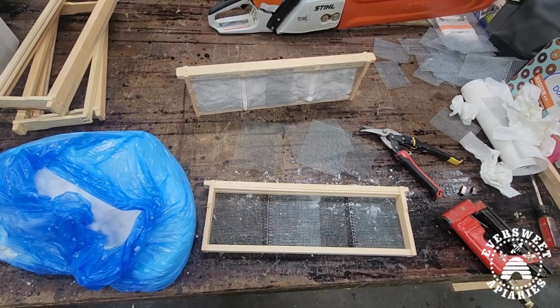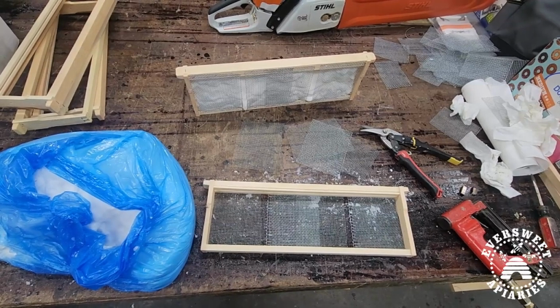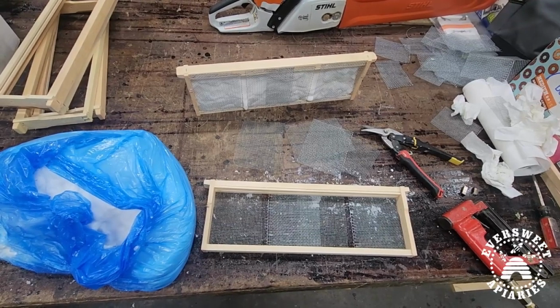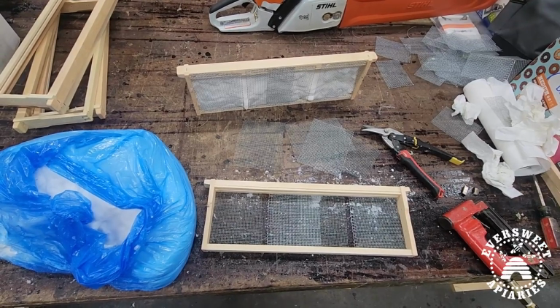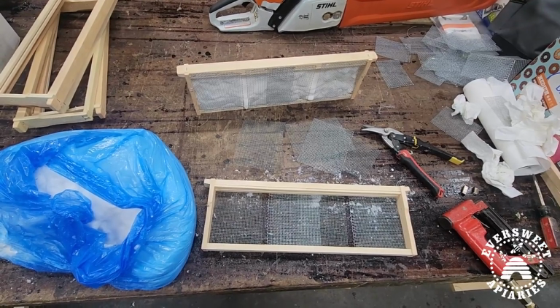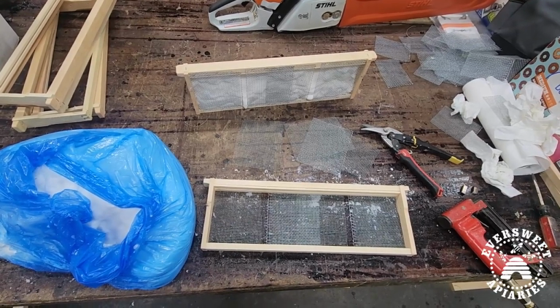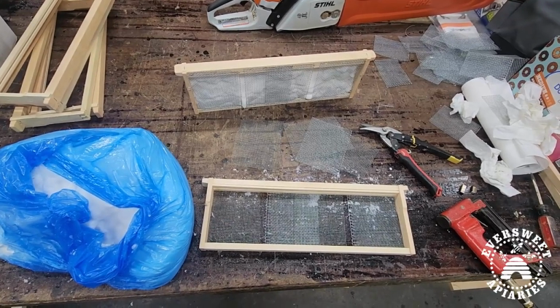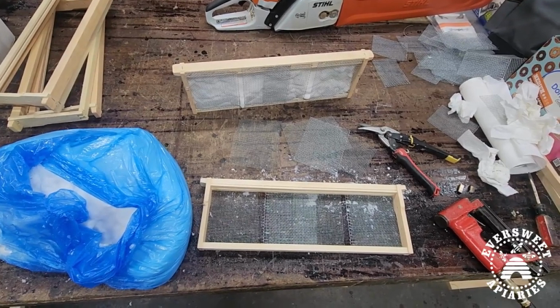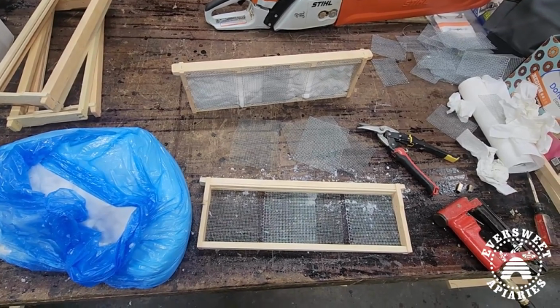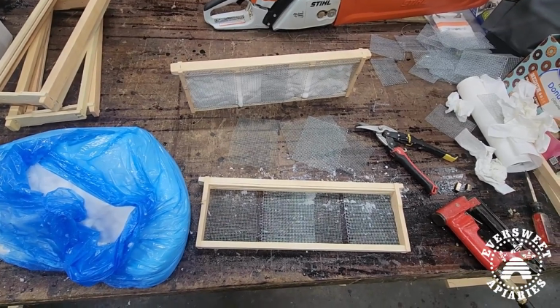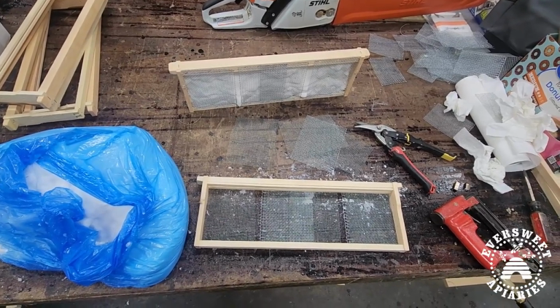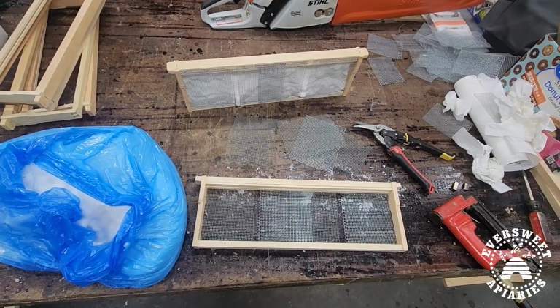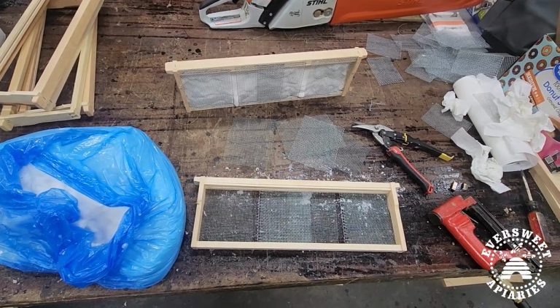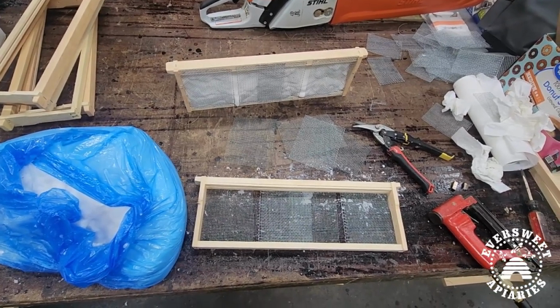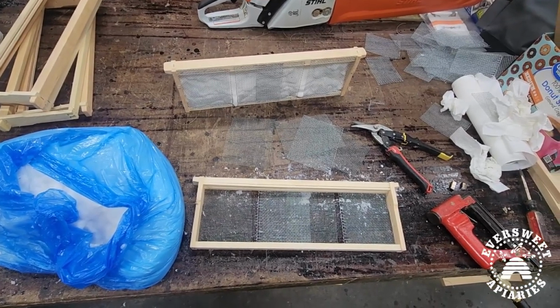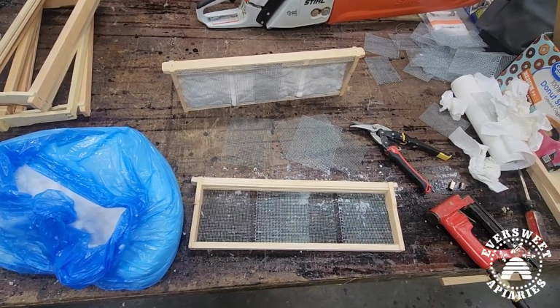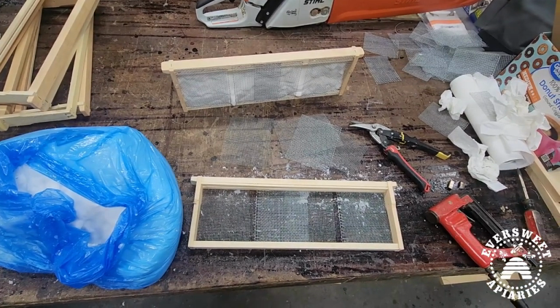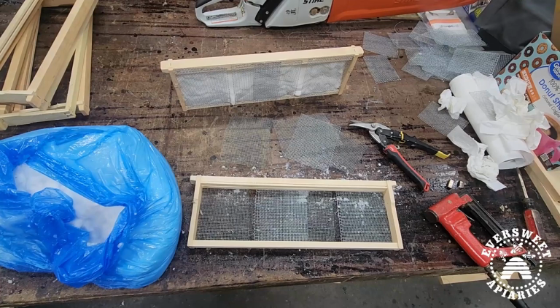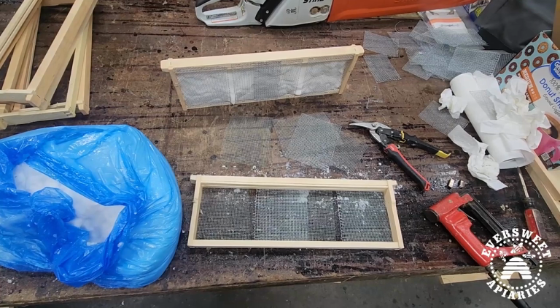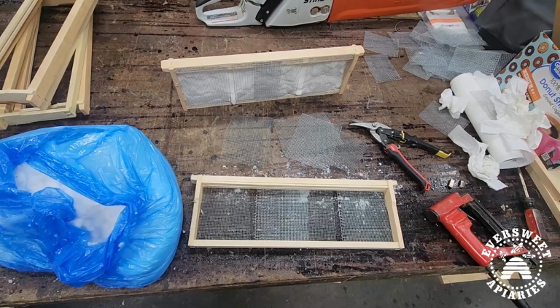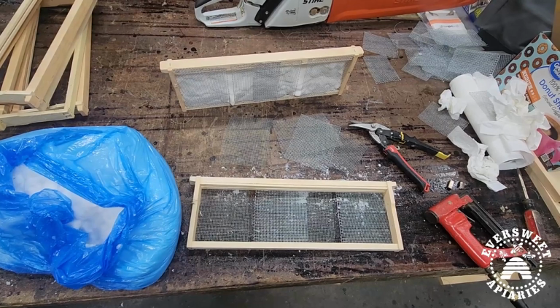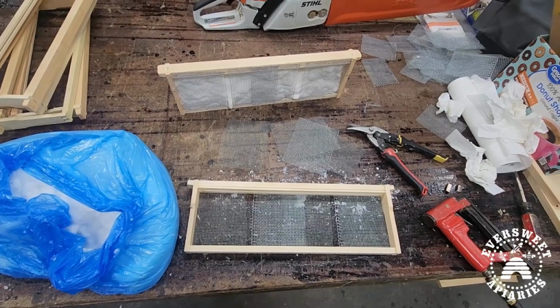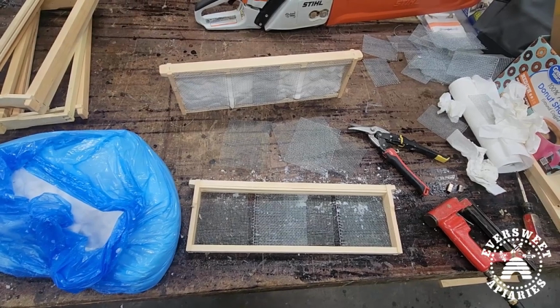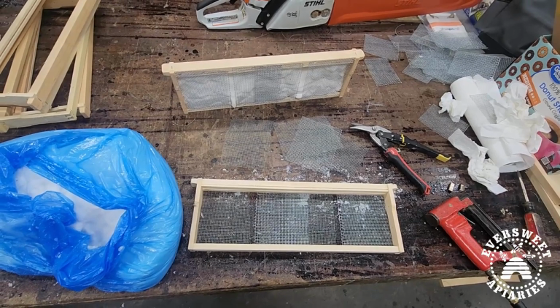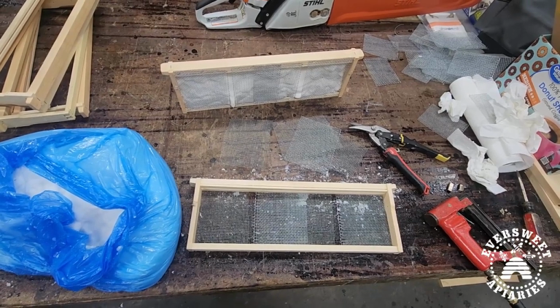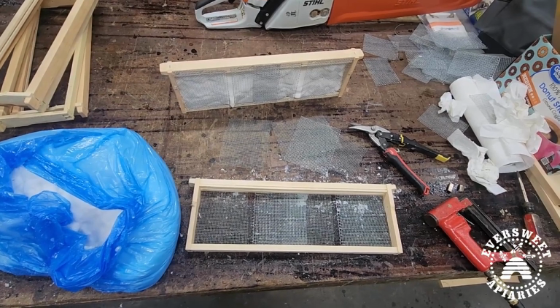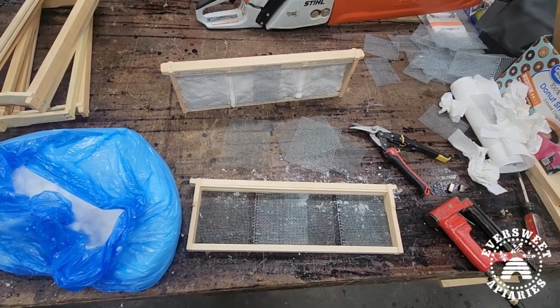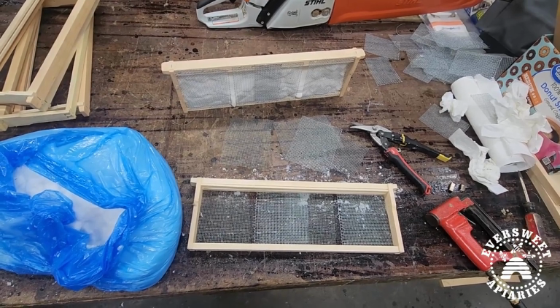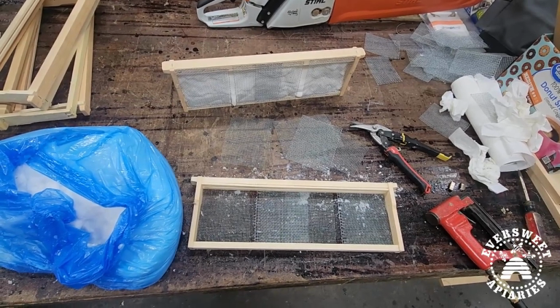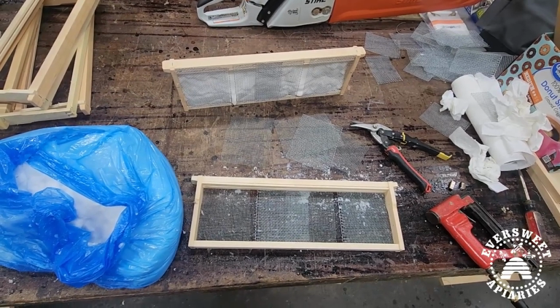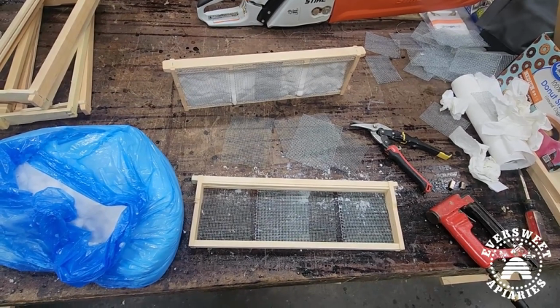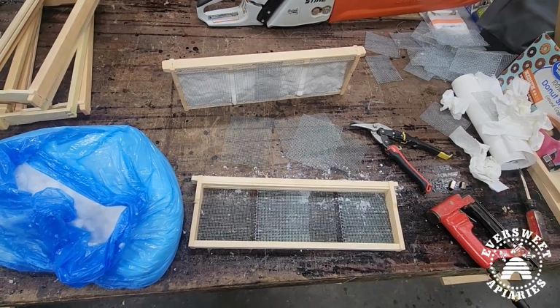Hi everyone, this is Jennifer with Eversweet Apiaries and today I'd like to show you how I make winter frames for the bees.